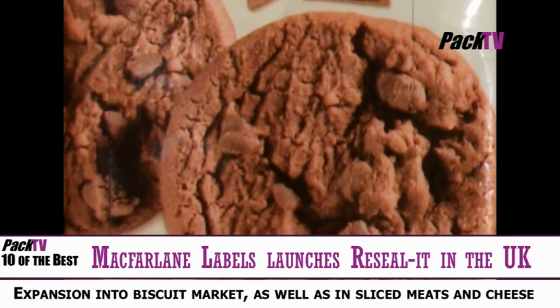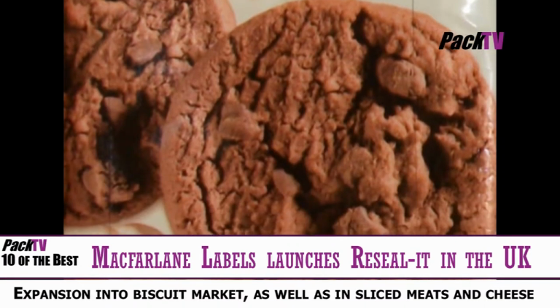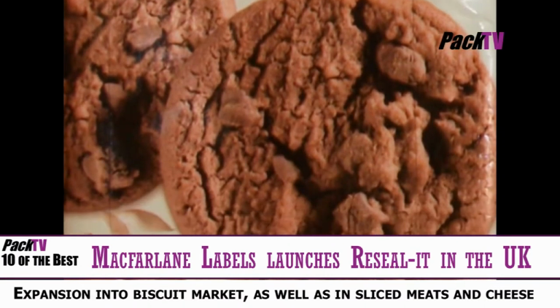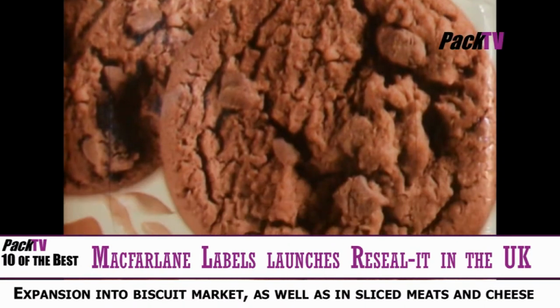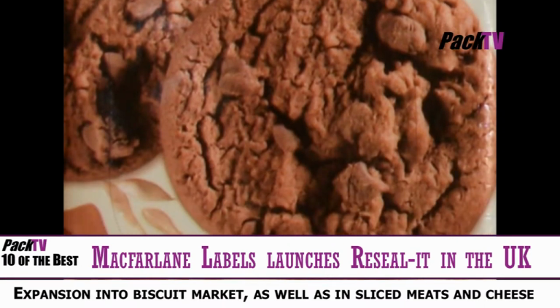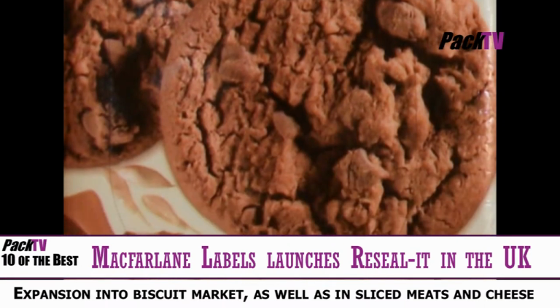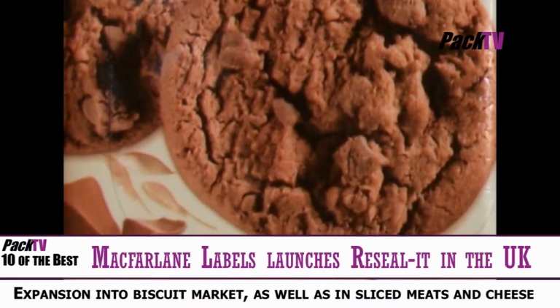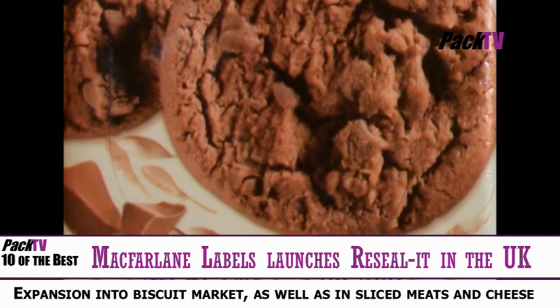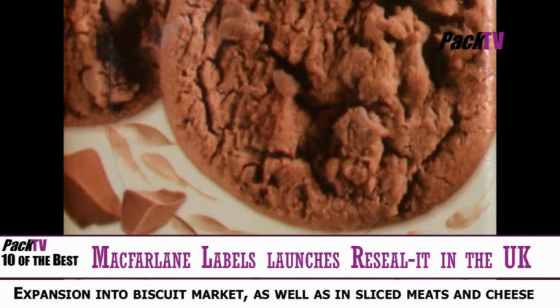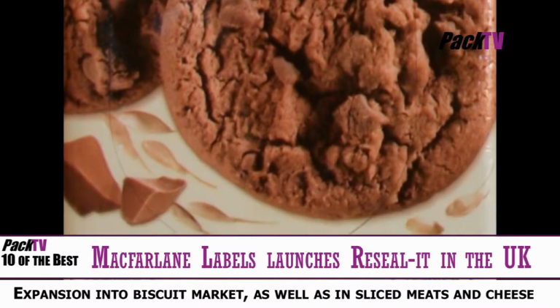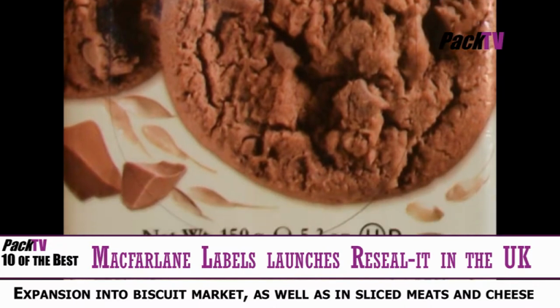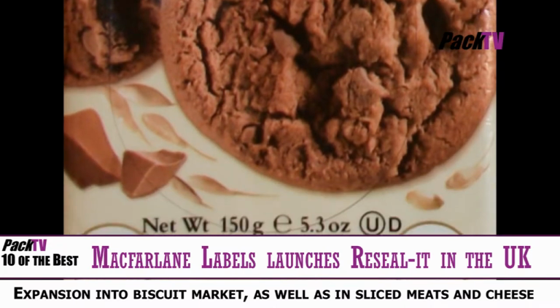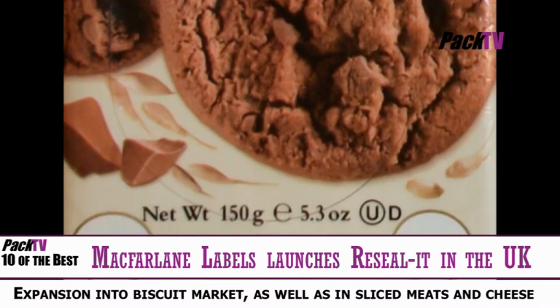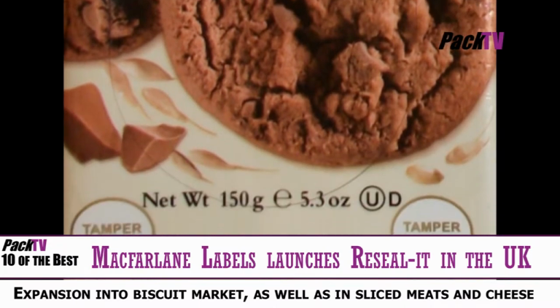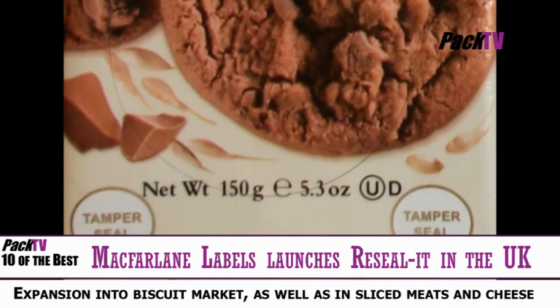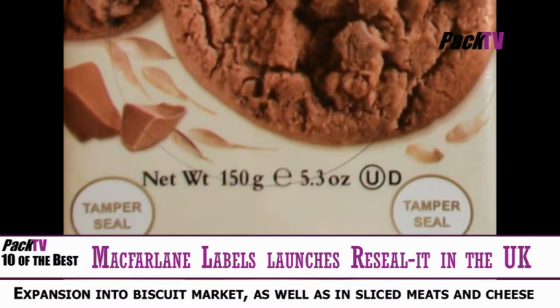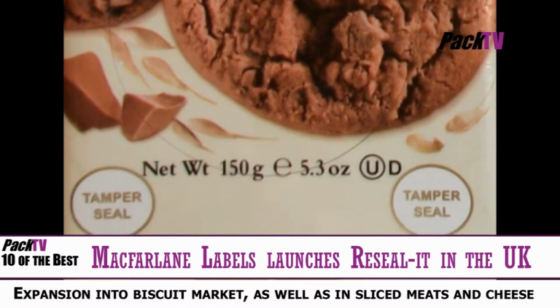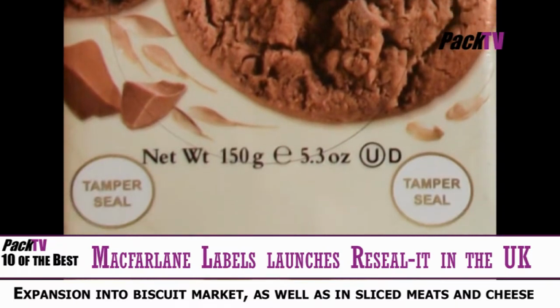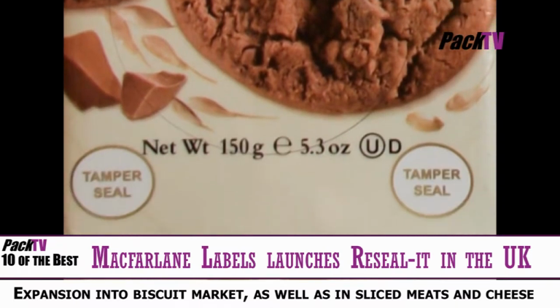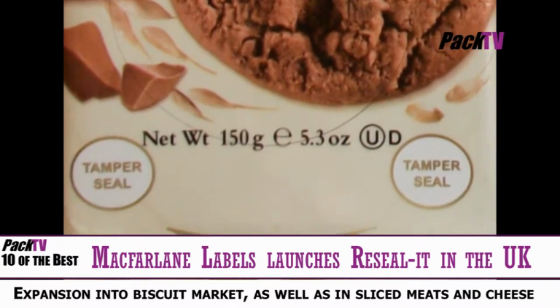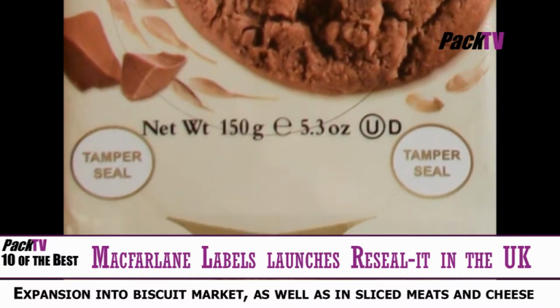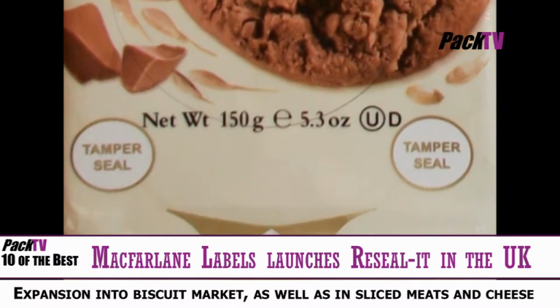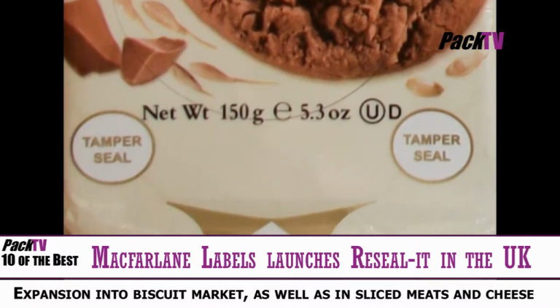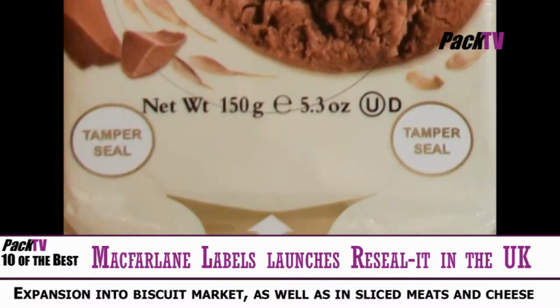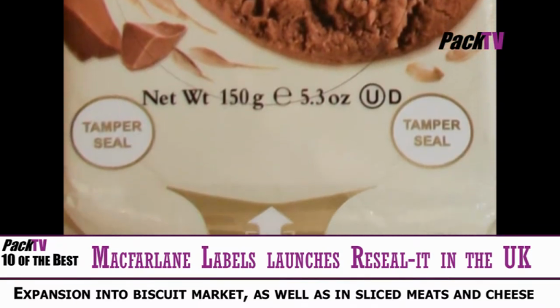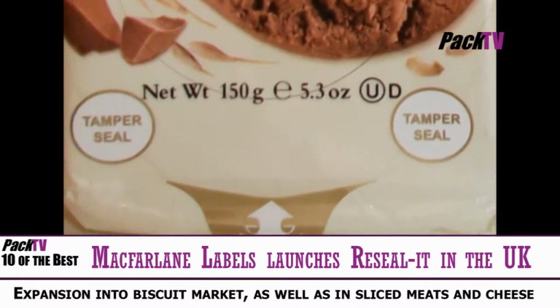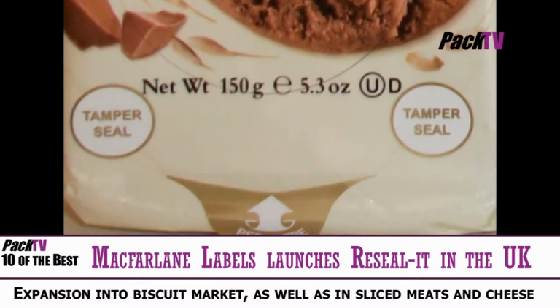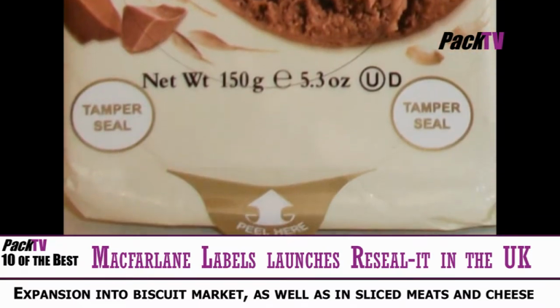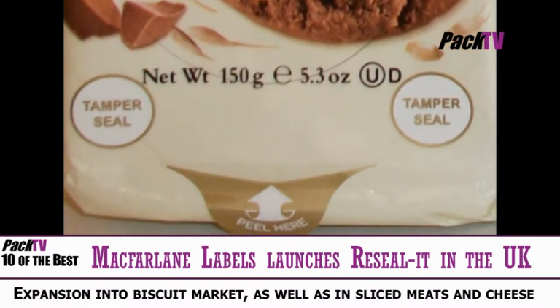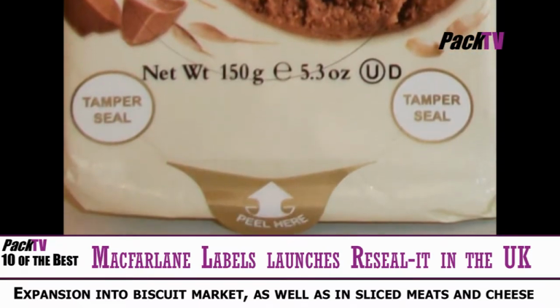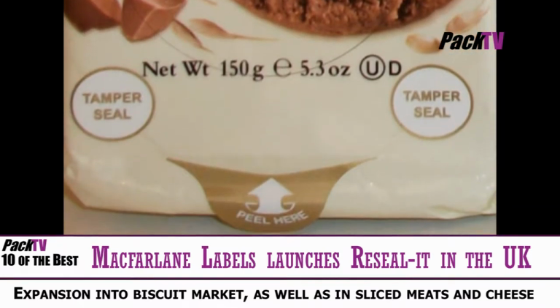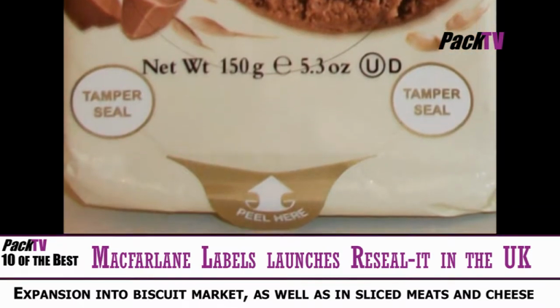This ensures freshness and pack integrity while helping prolong the life of the food product, resulting in less food waste.